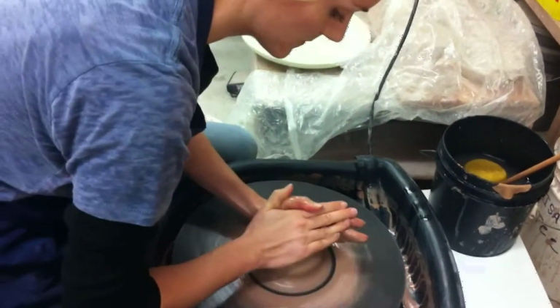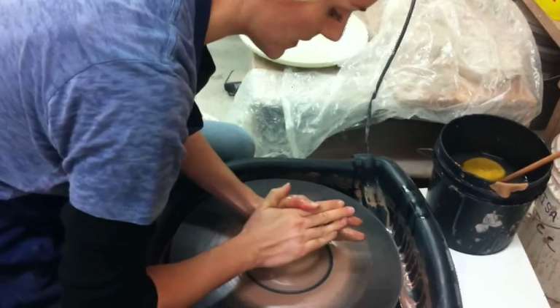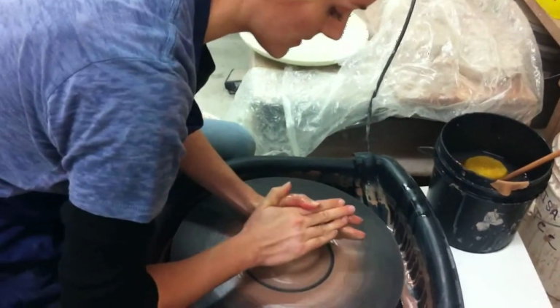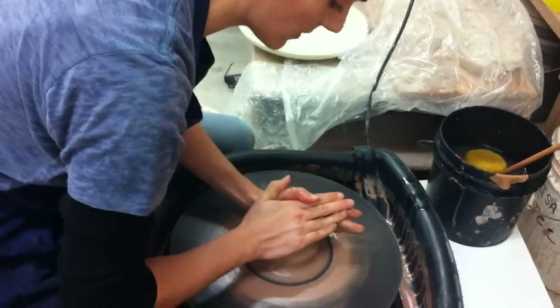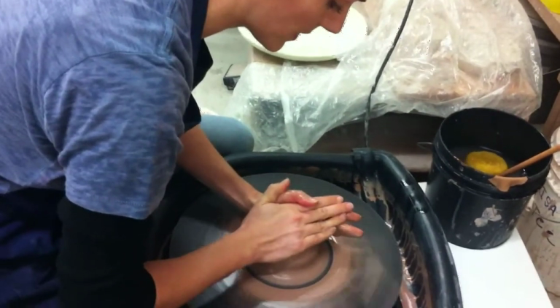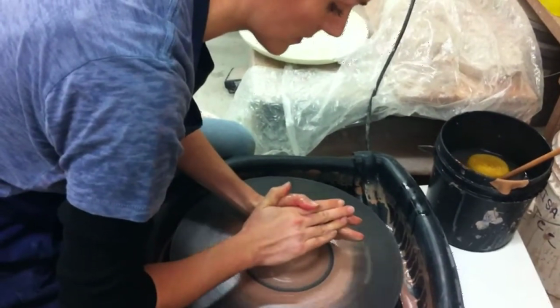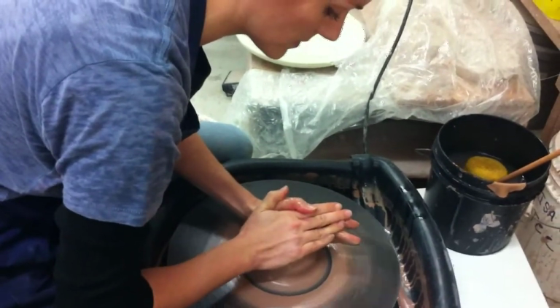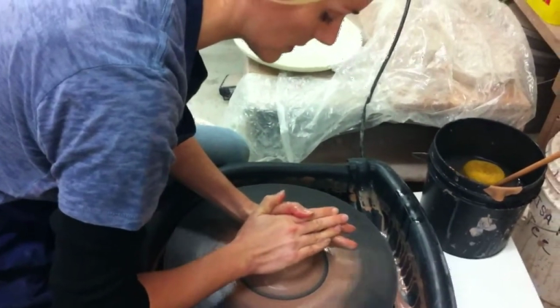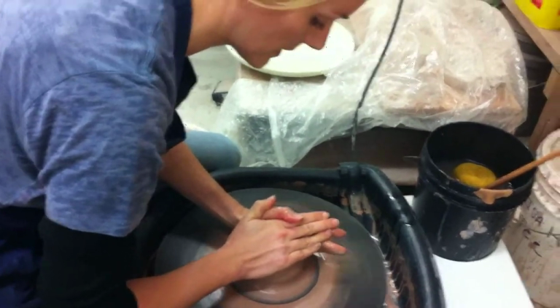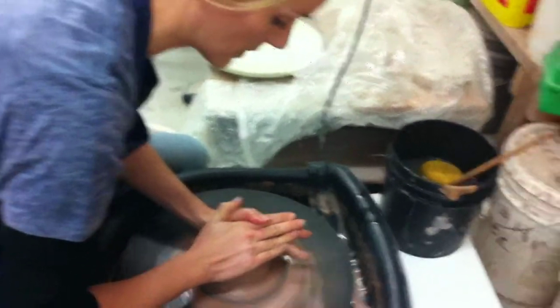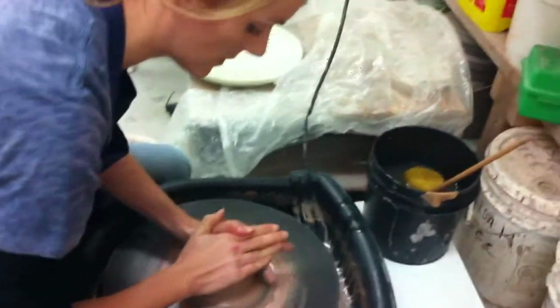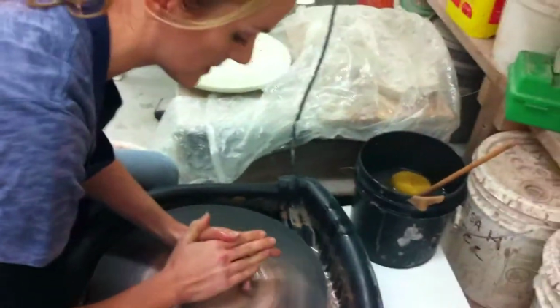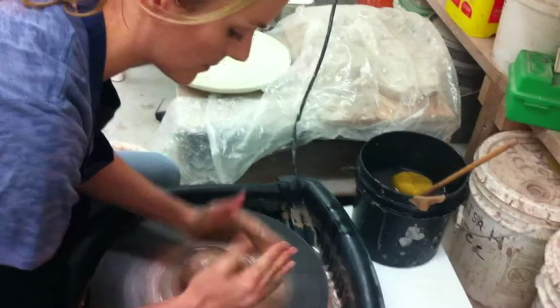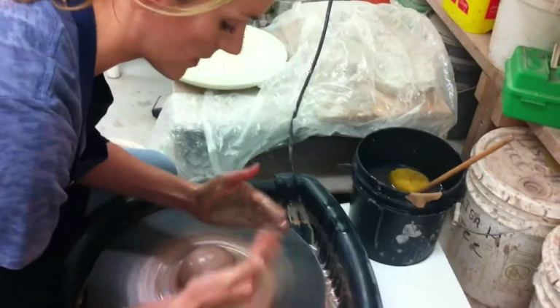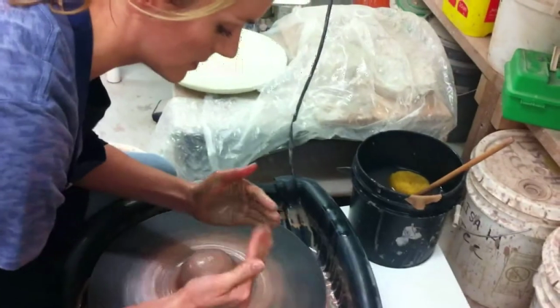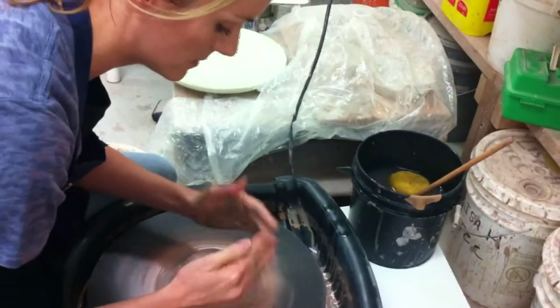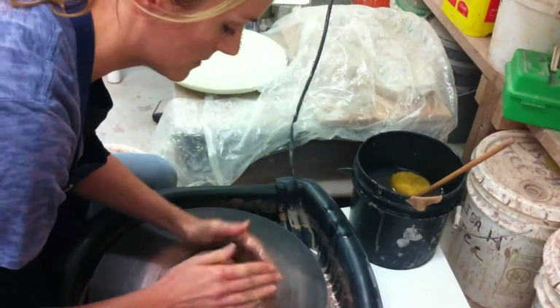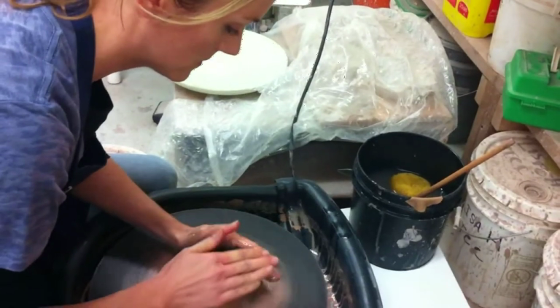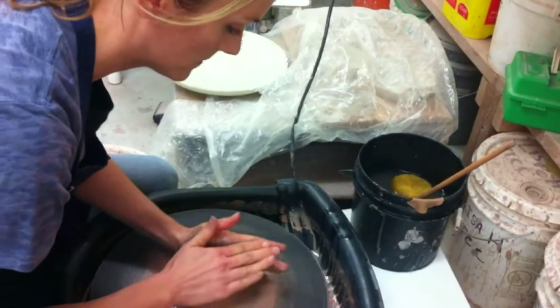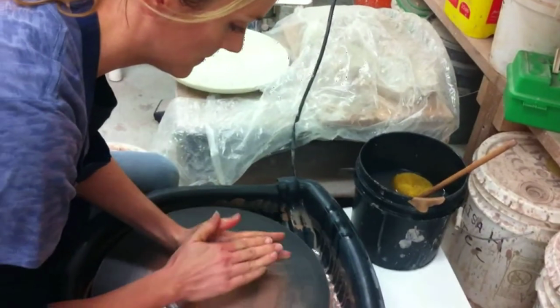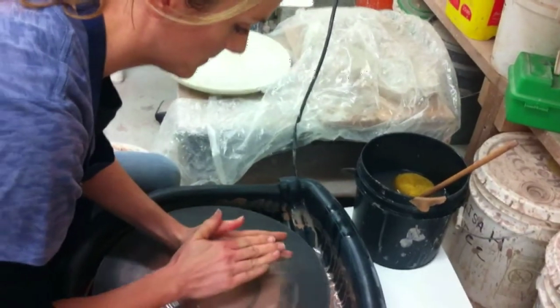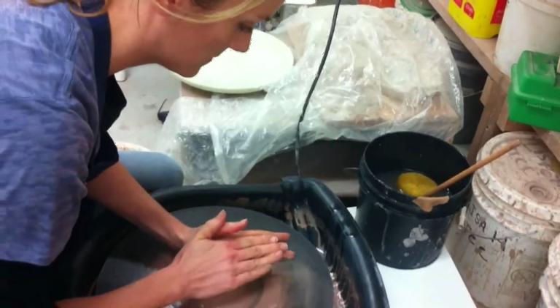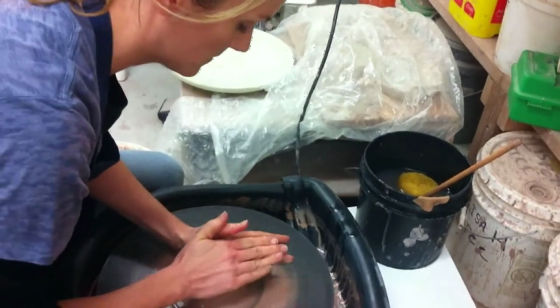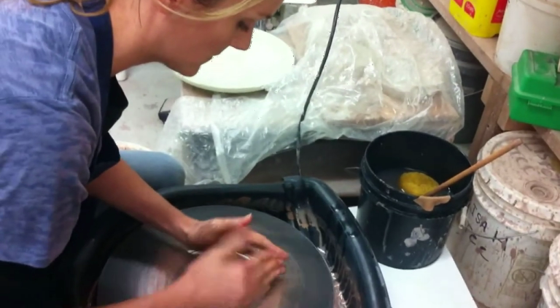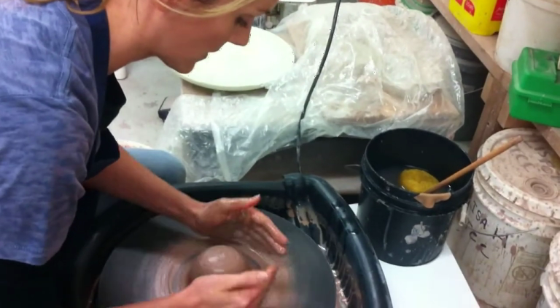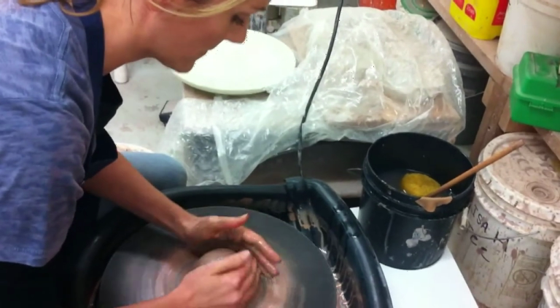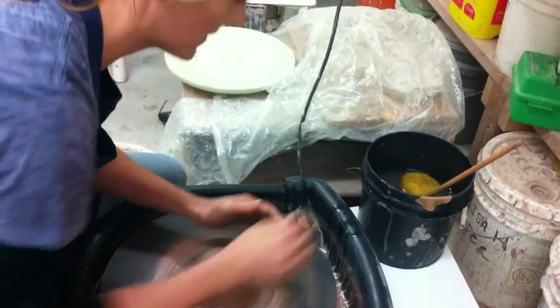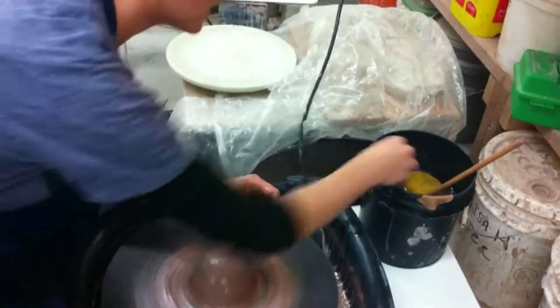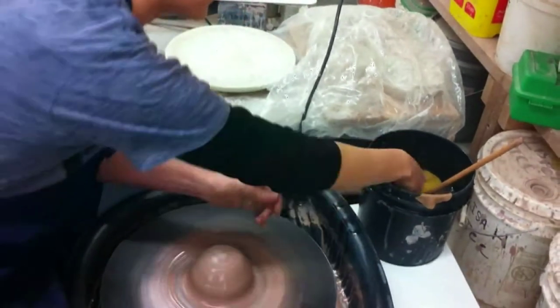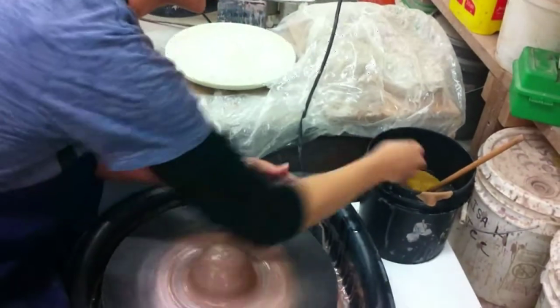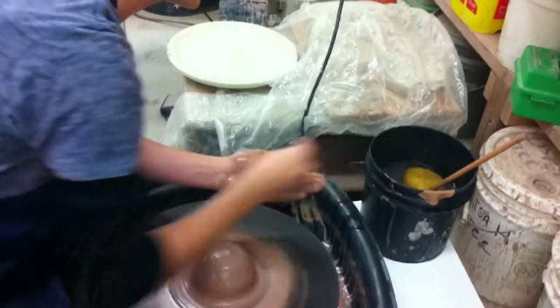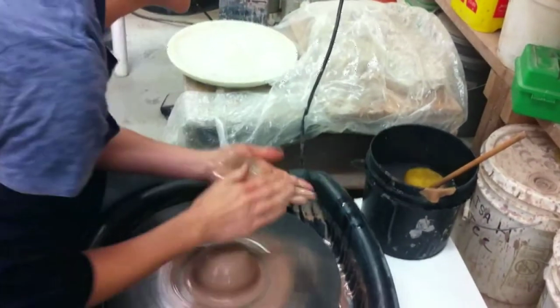It makes all the particles in the clay go in the same direction. Alright, let's see, it's just in turn.